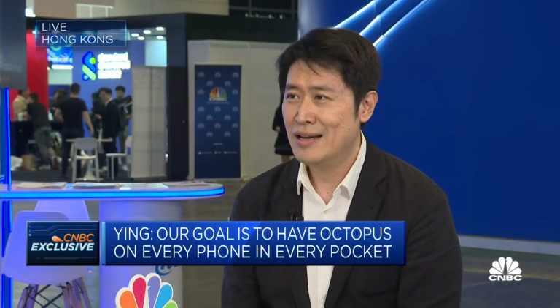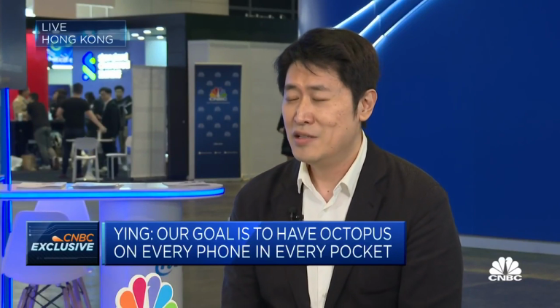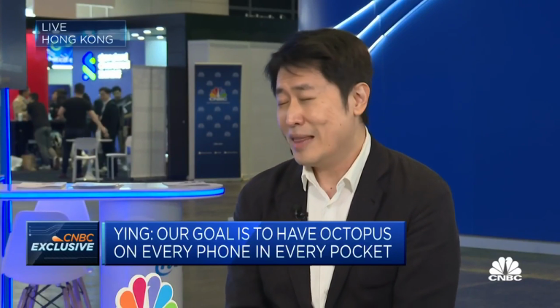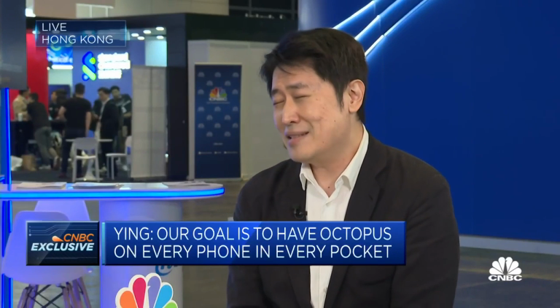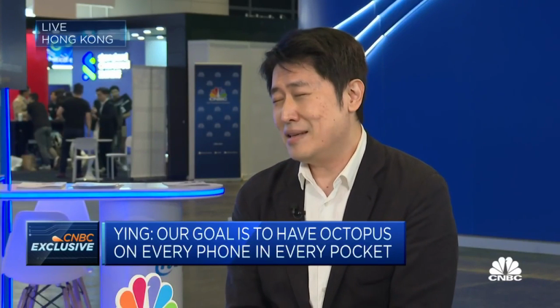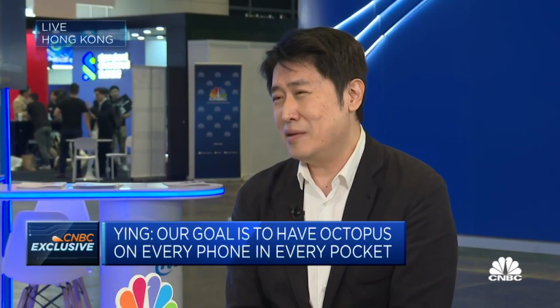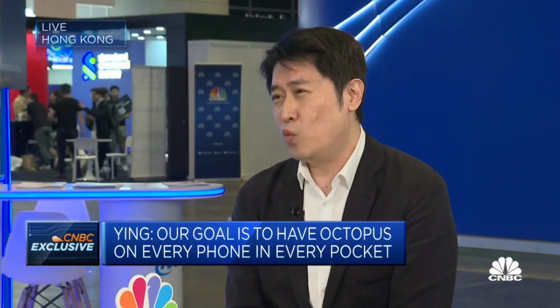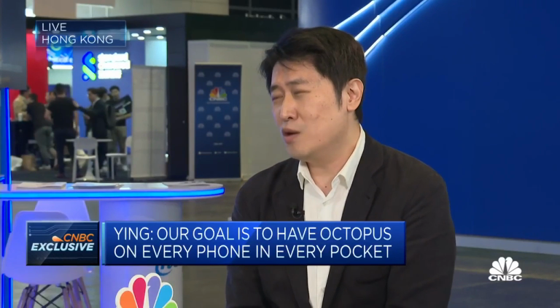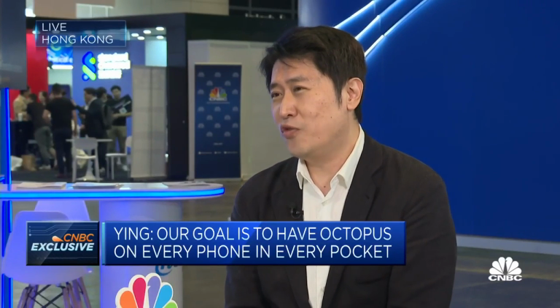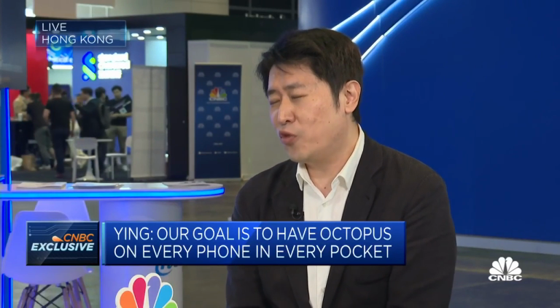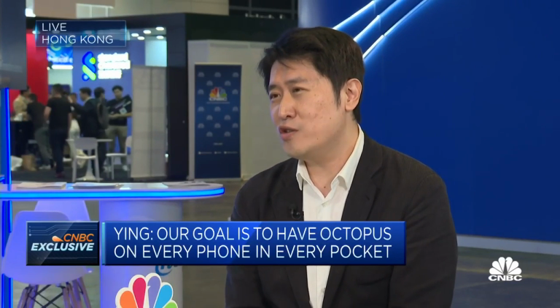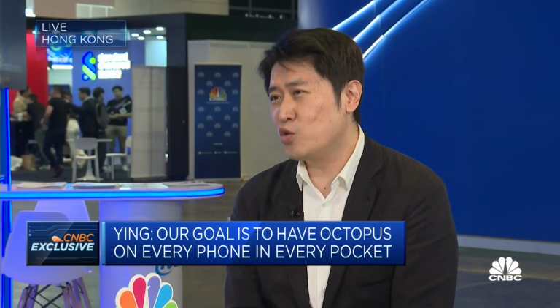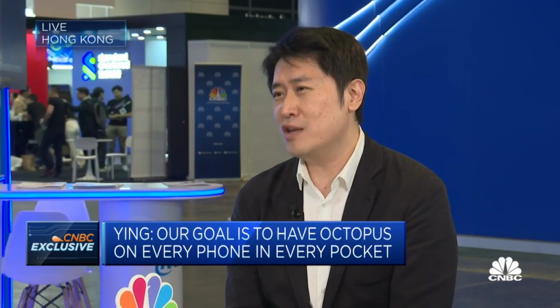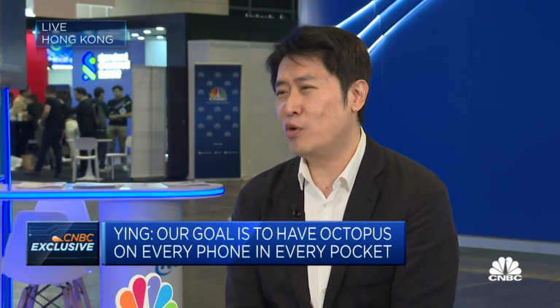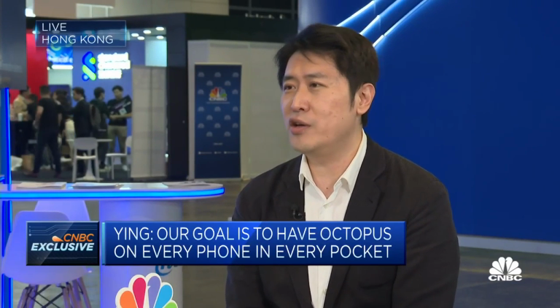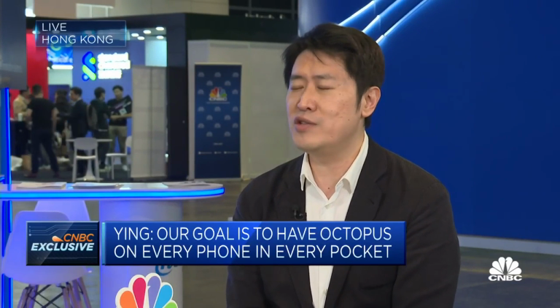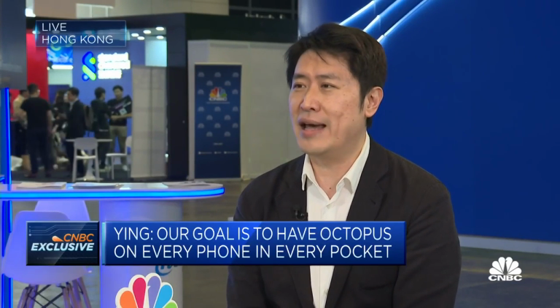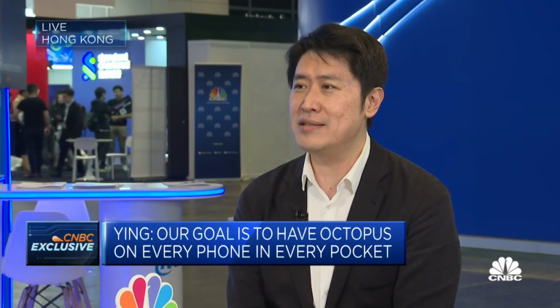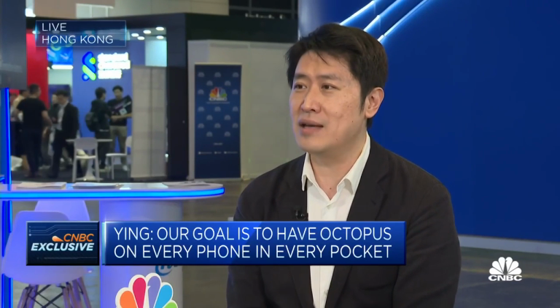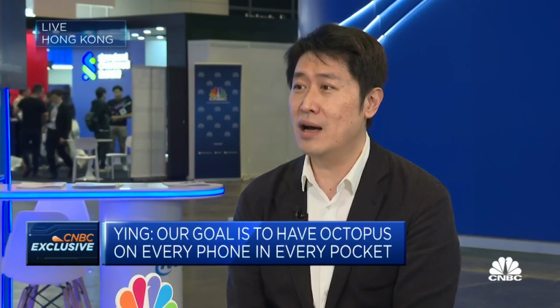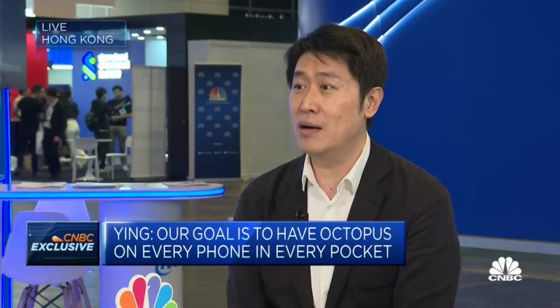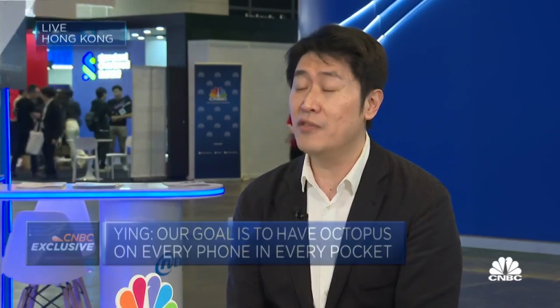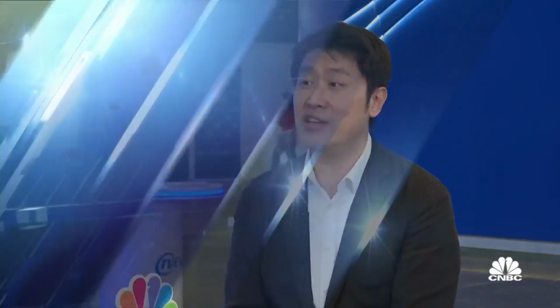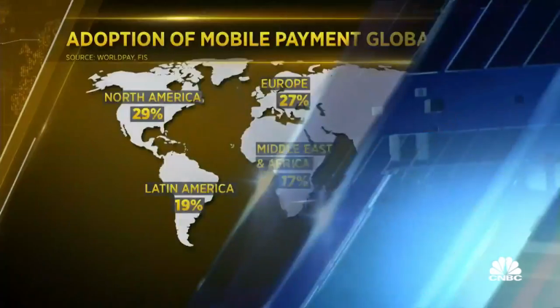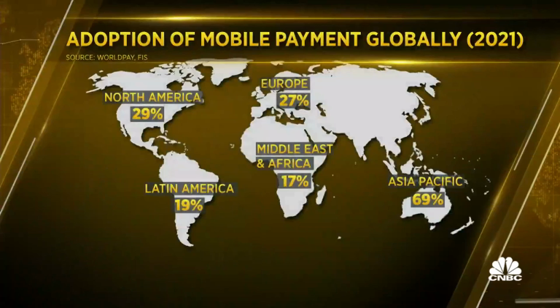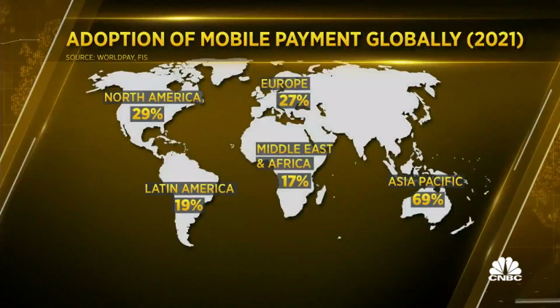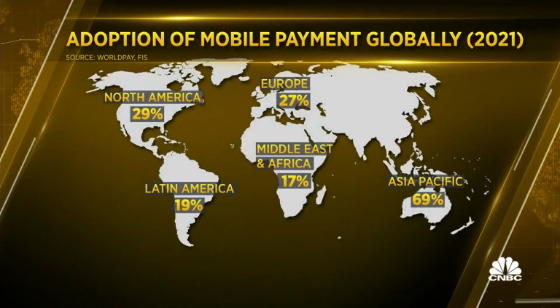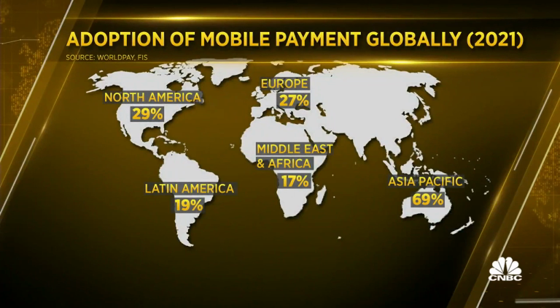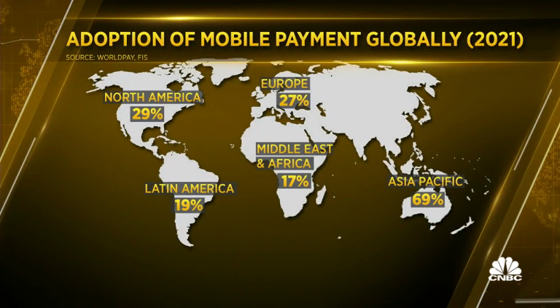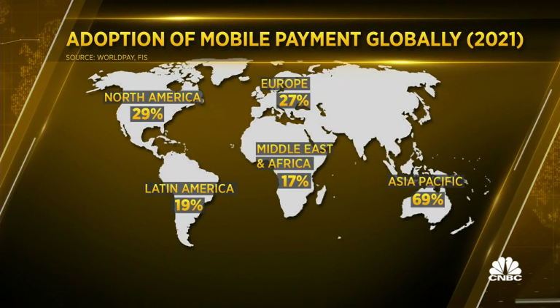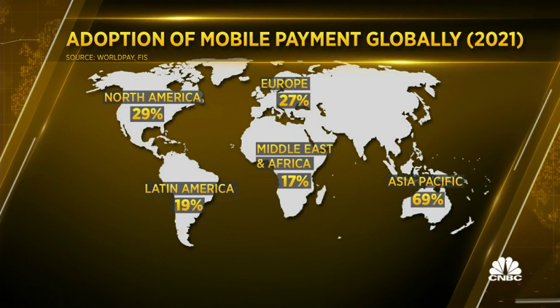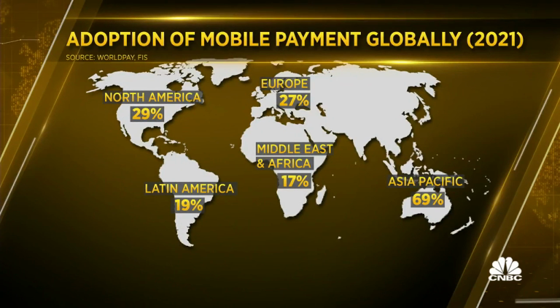So that's the world's first cross-border retail use case of CBDC.